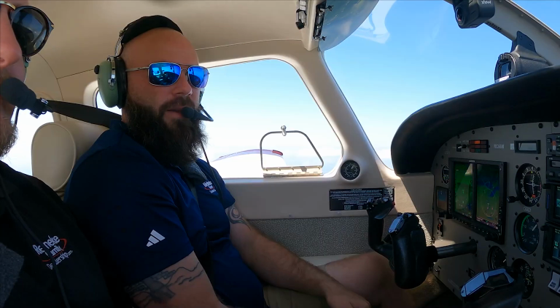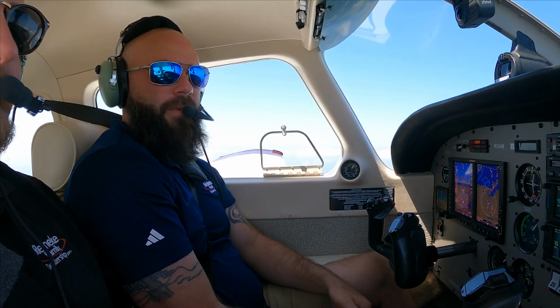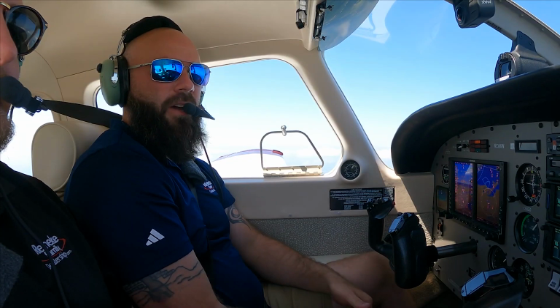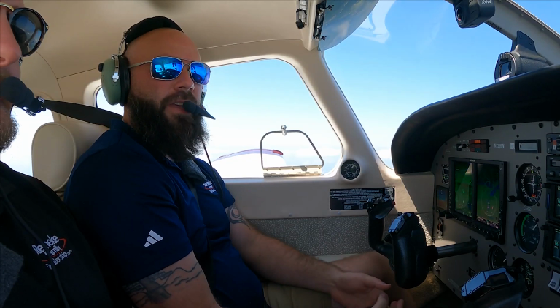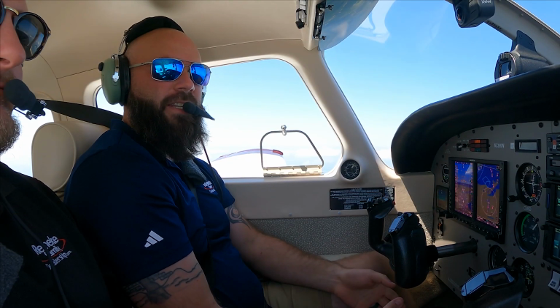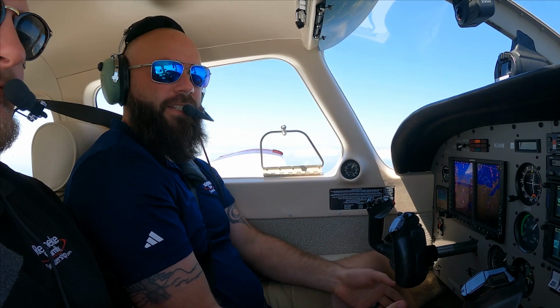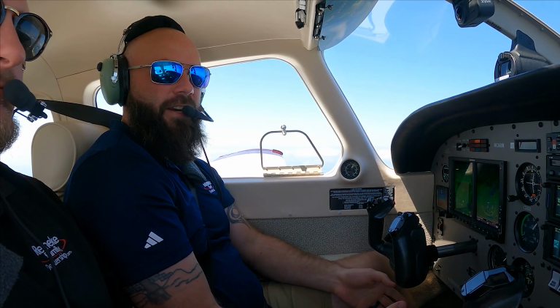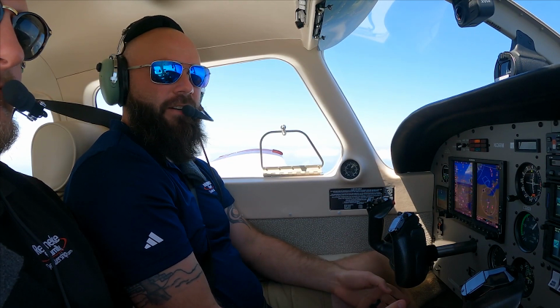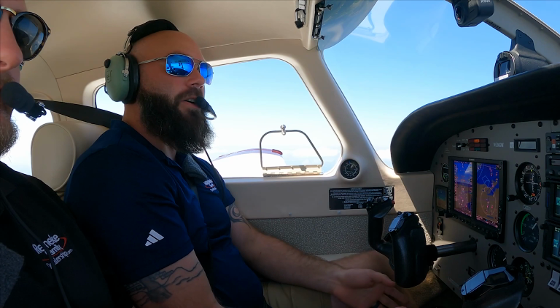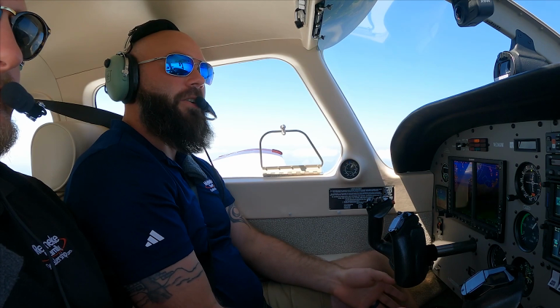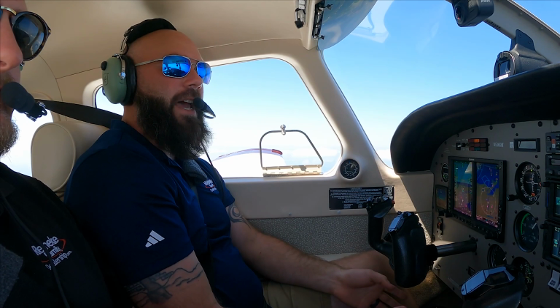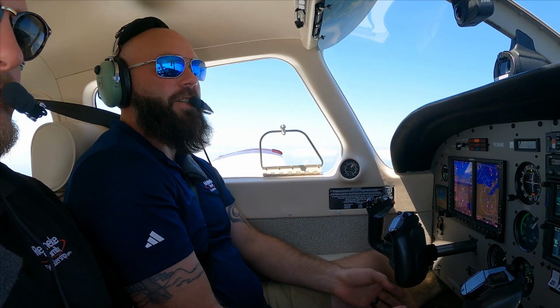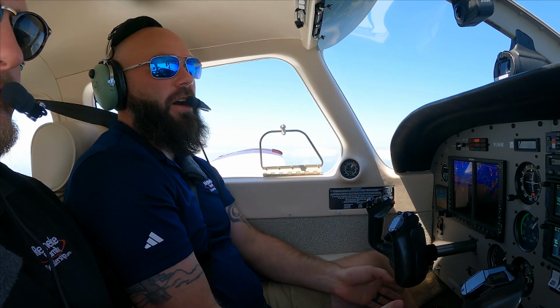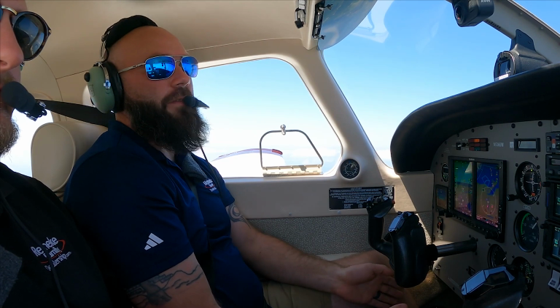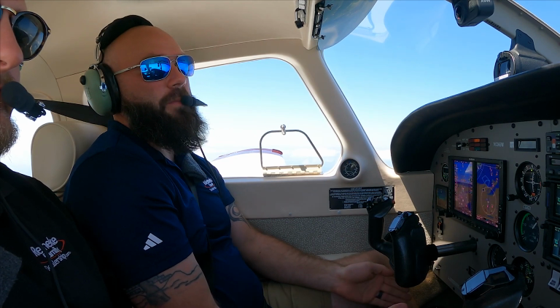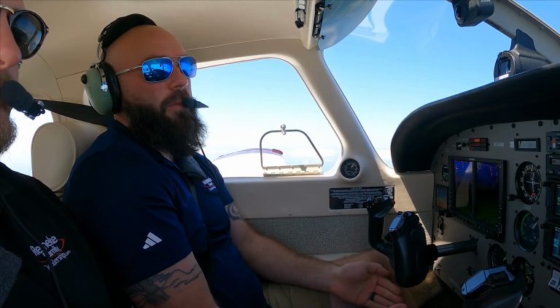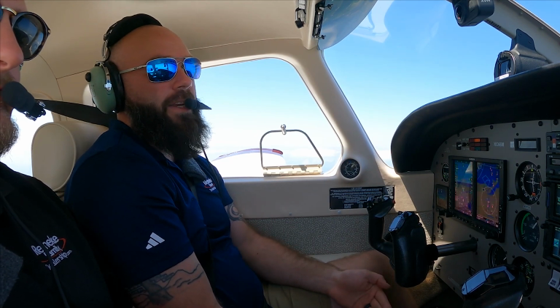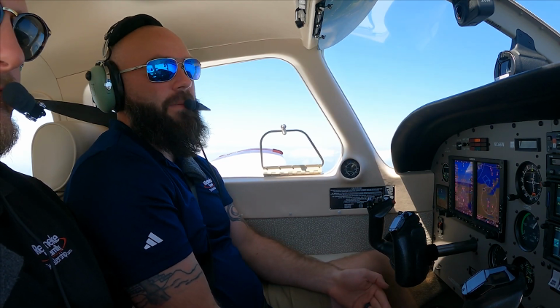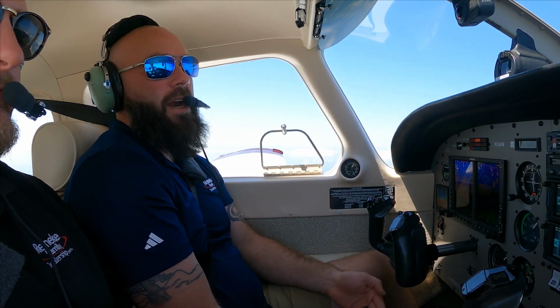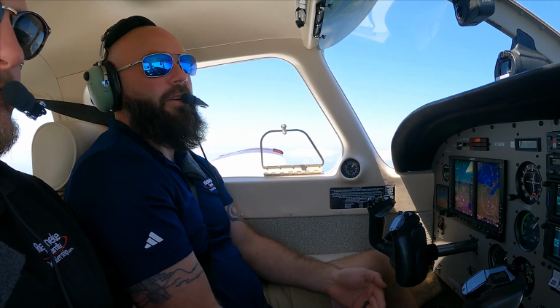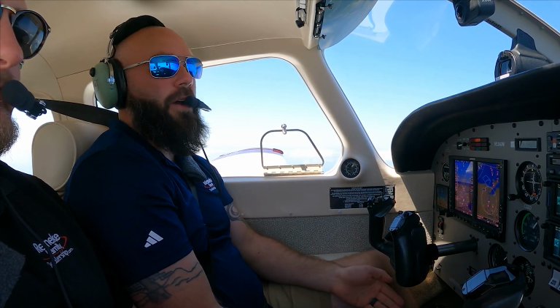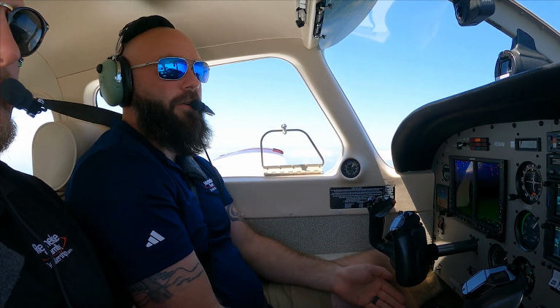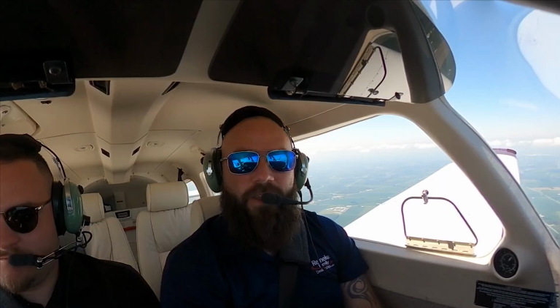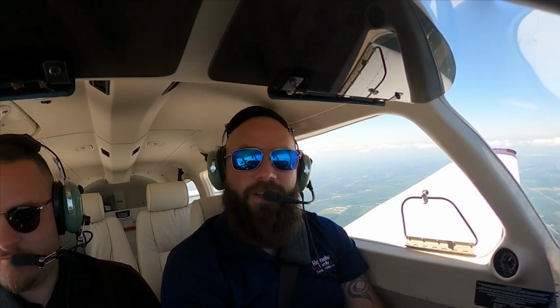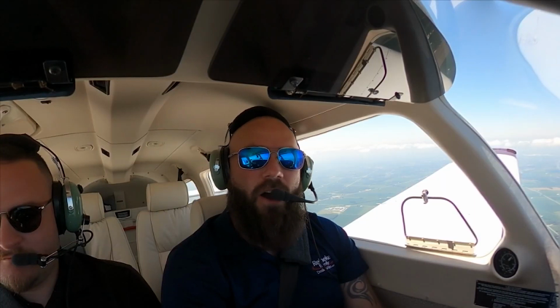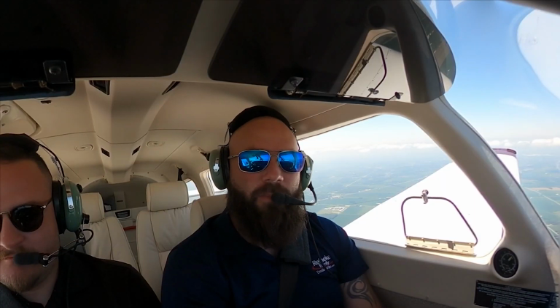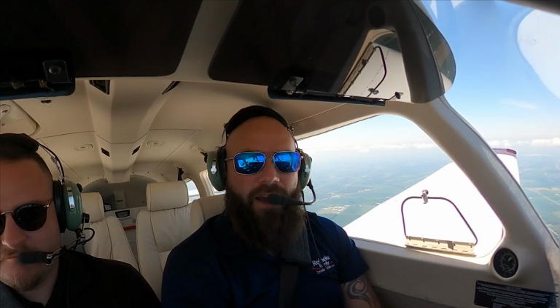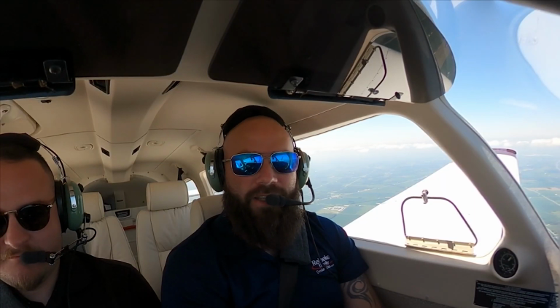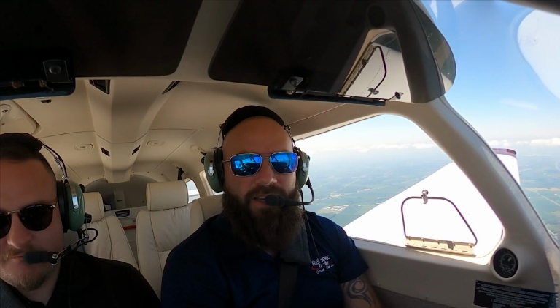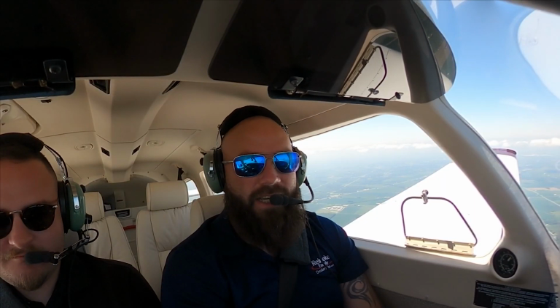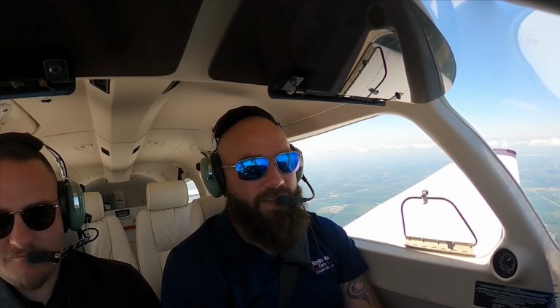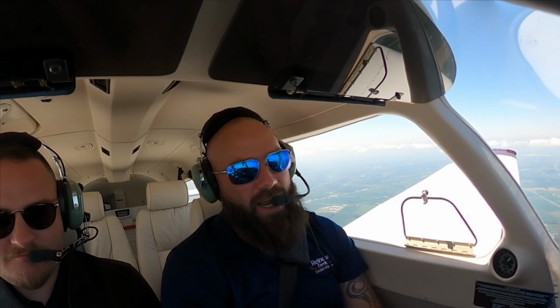So all things considered, Blue Cruise actually offers more peace of mind on the road than this autopilot does in the sky.